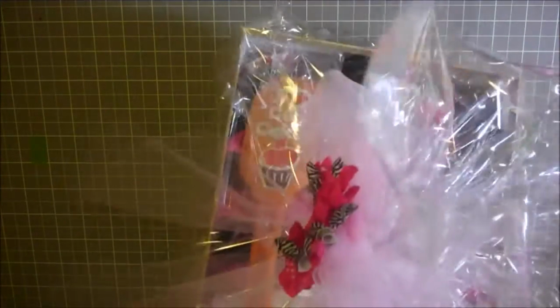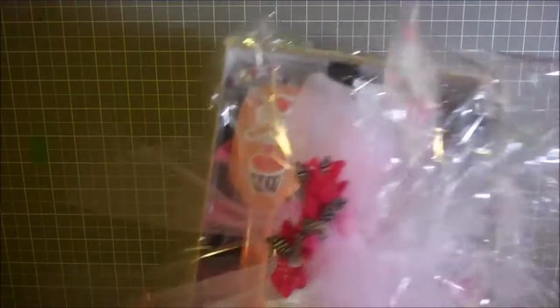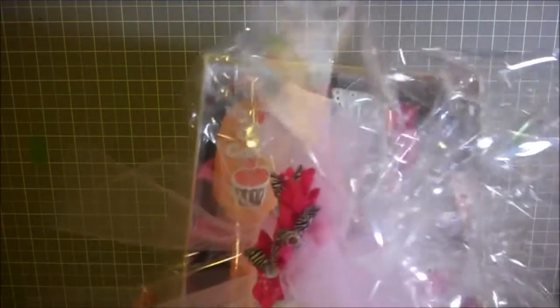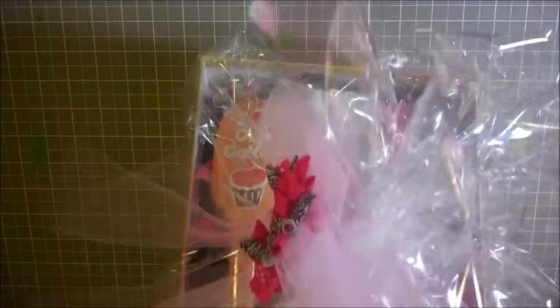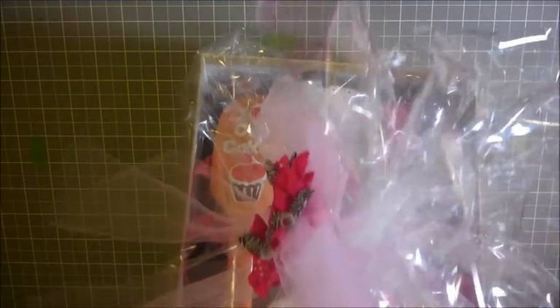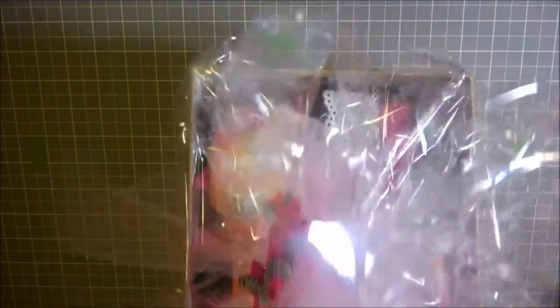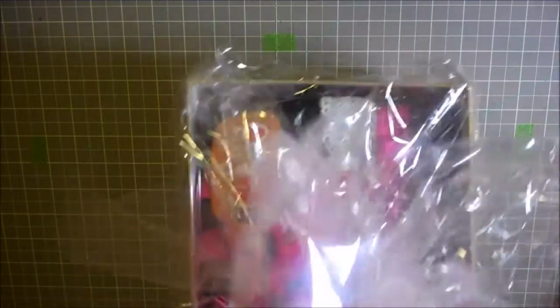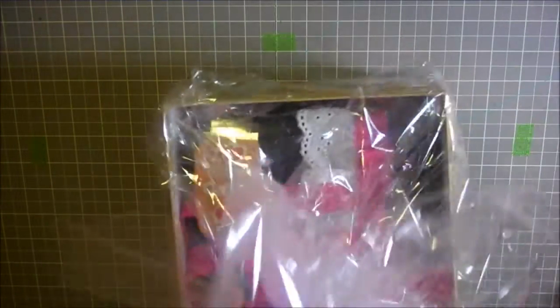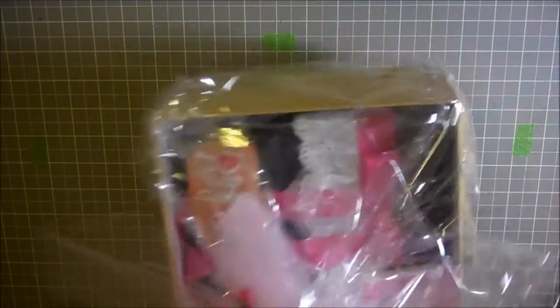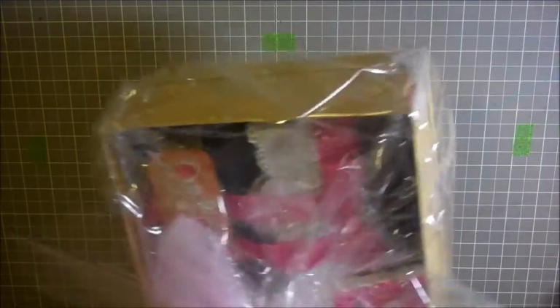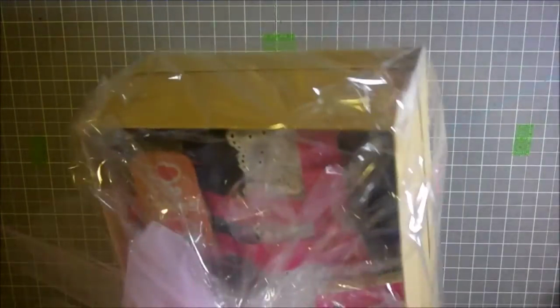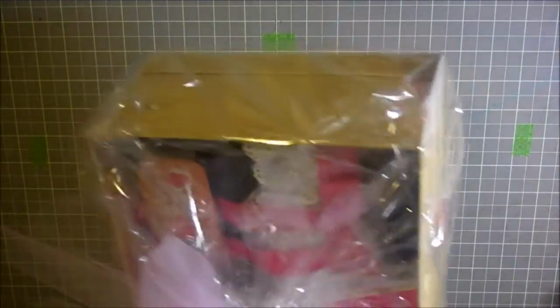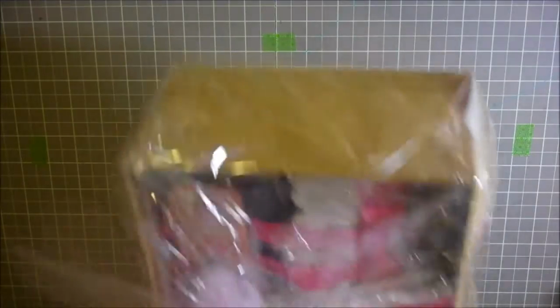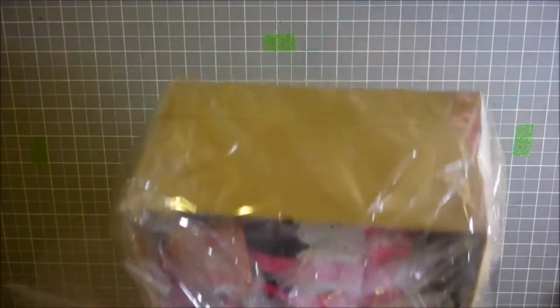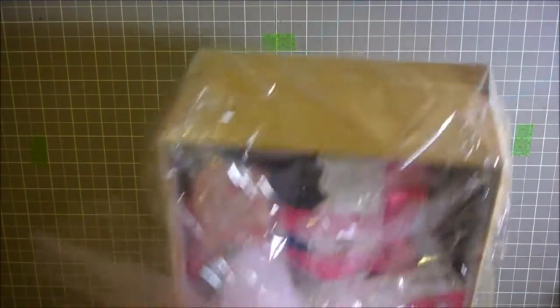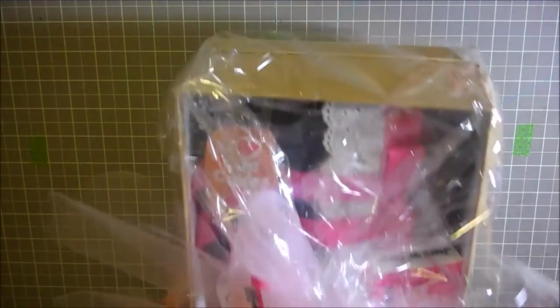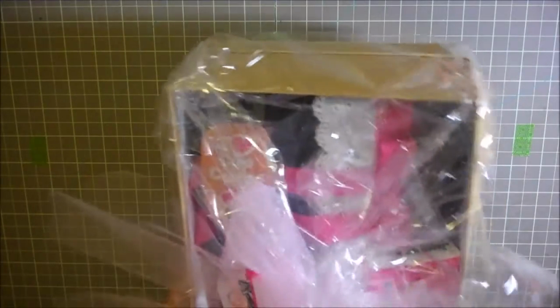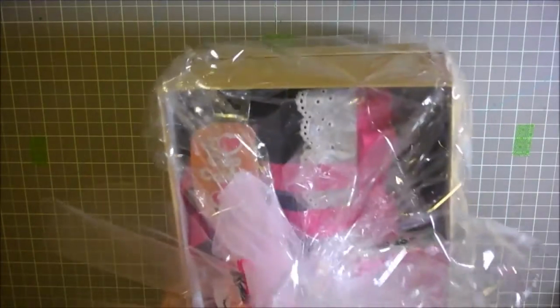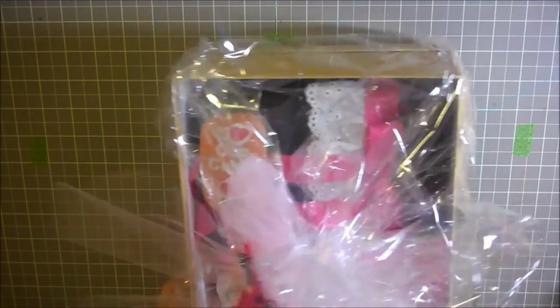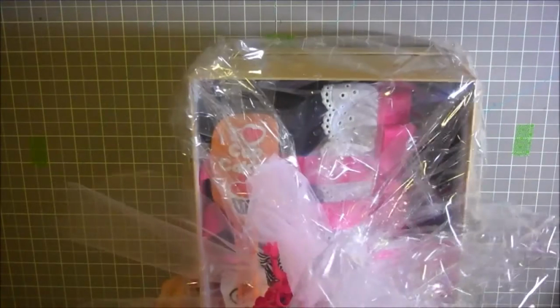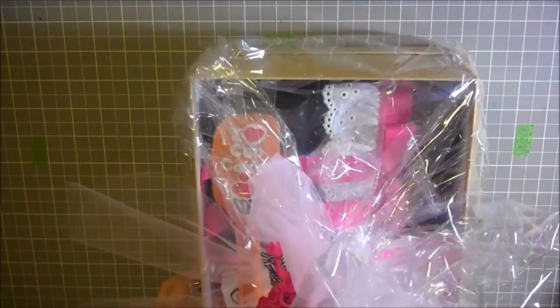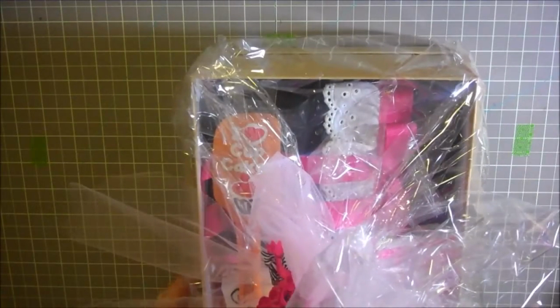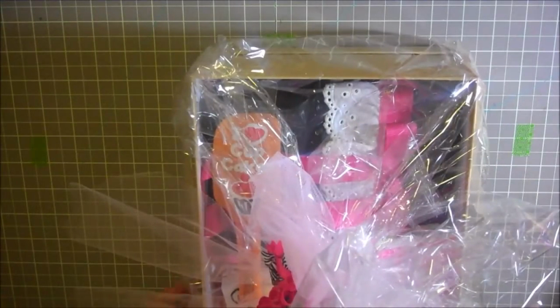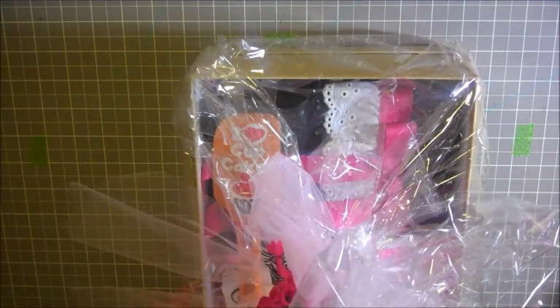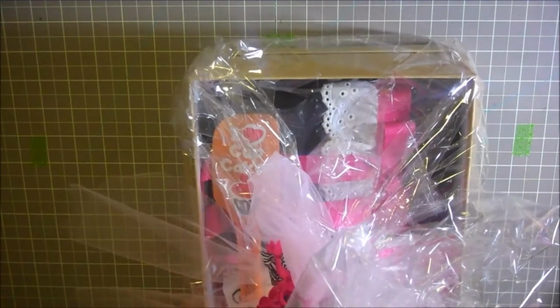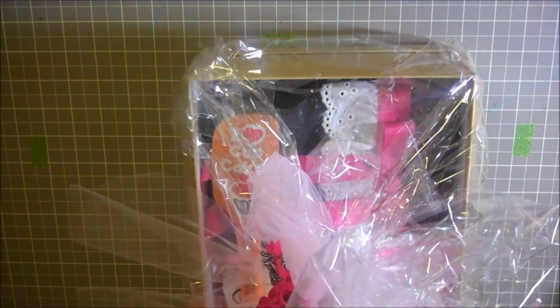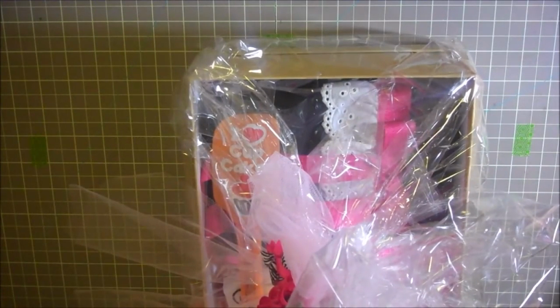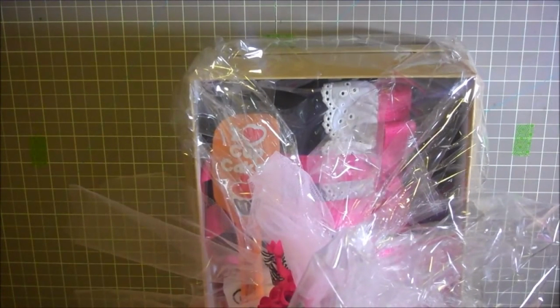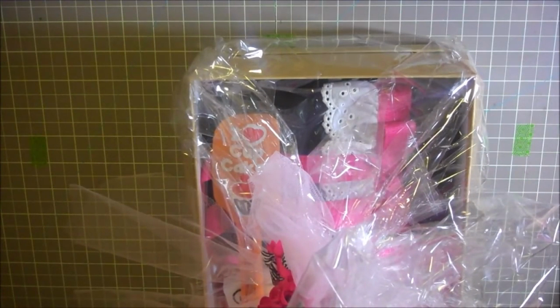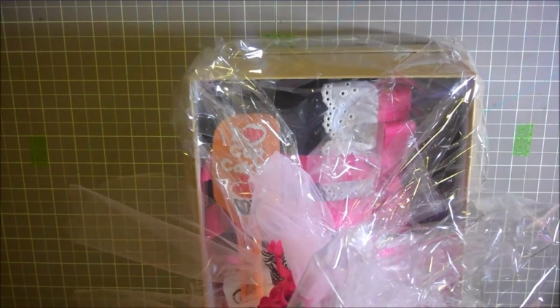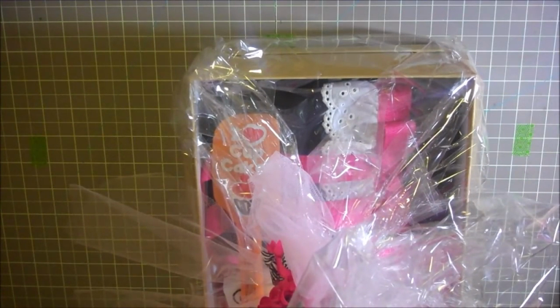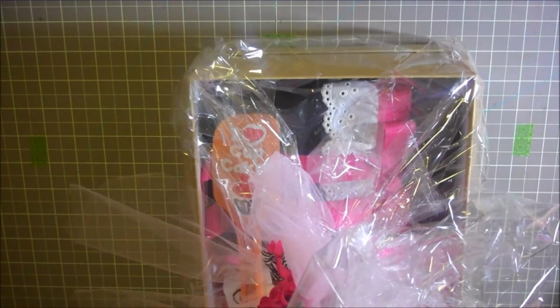I hope you guys enjoy this and definitely consider these boxes because you can personalize them with a name. It's a super cute and fun way to give someone a present. I hope you guys have enjoyed this — have a great day everybody!